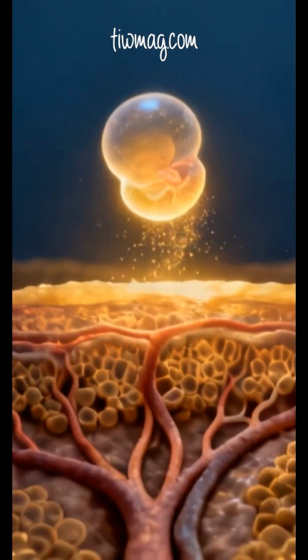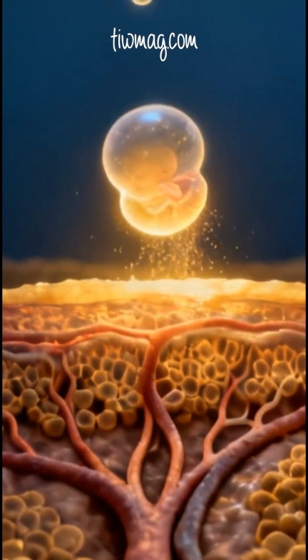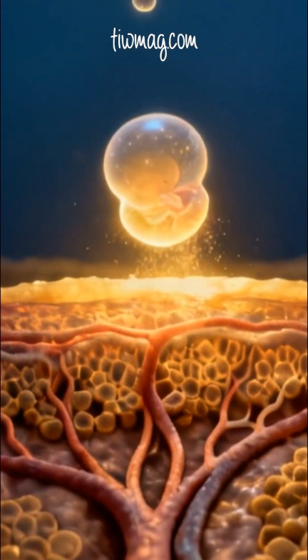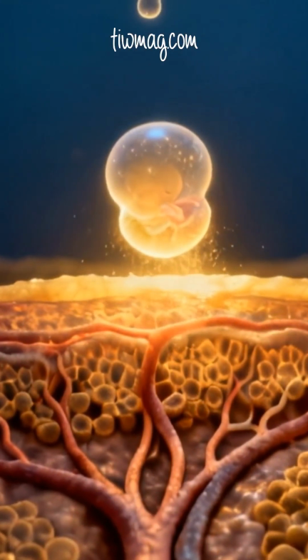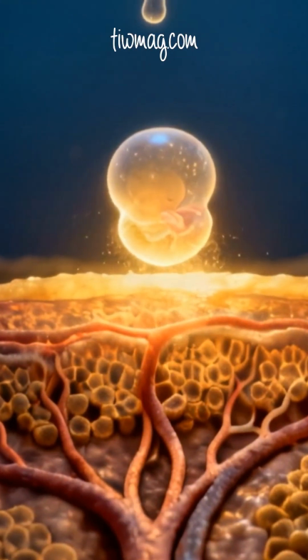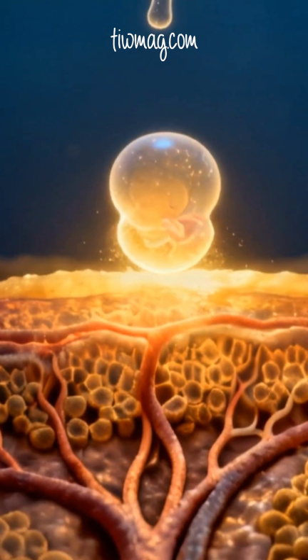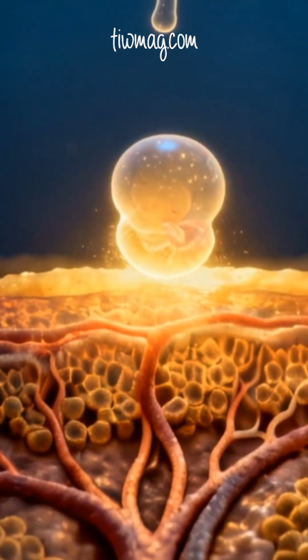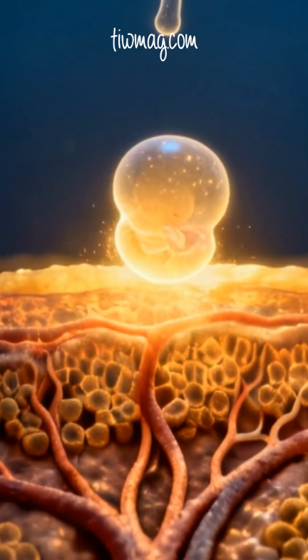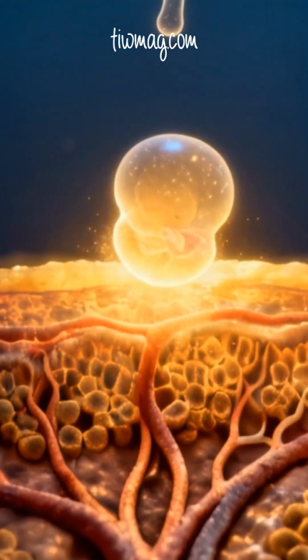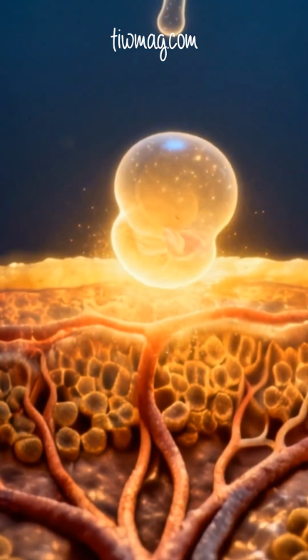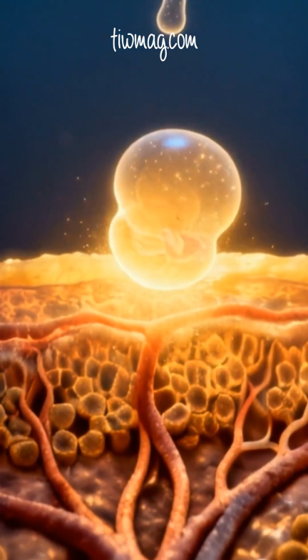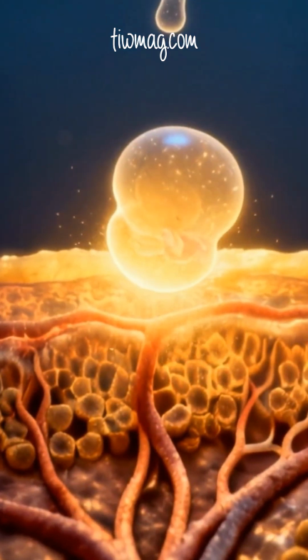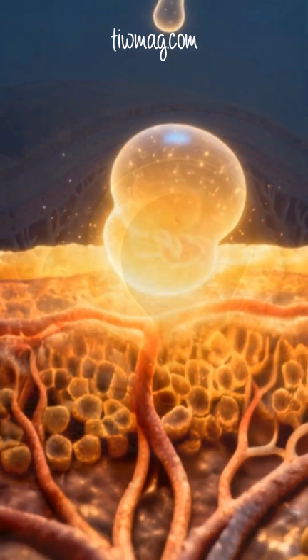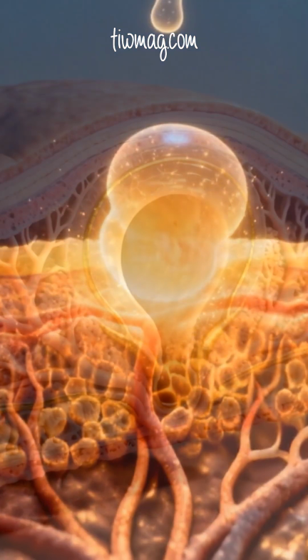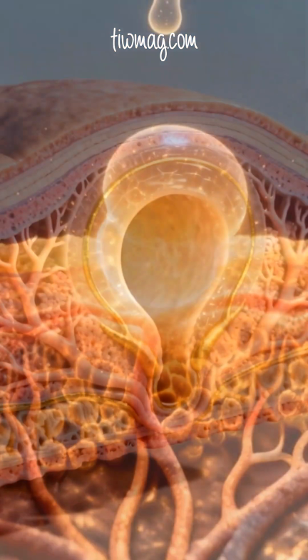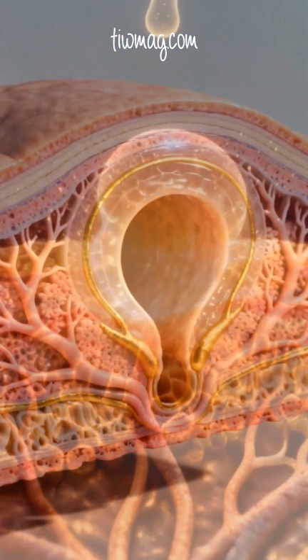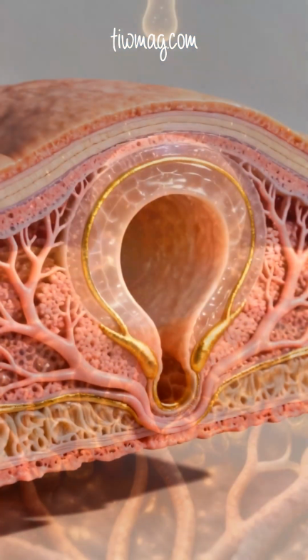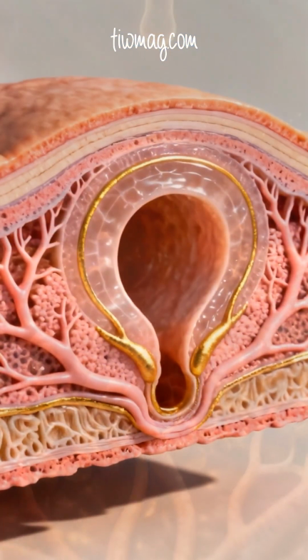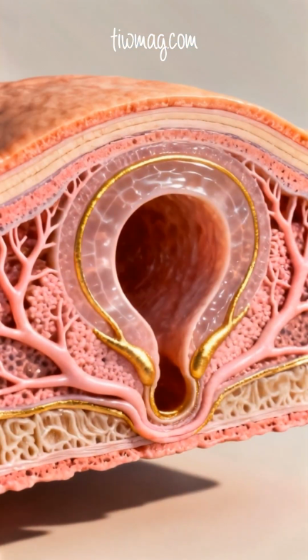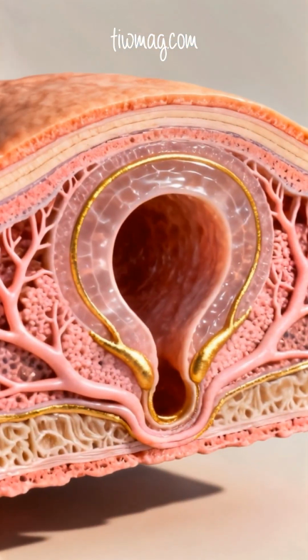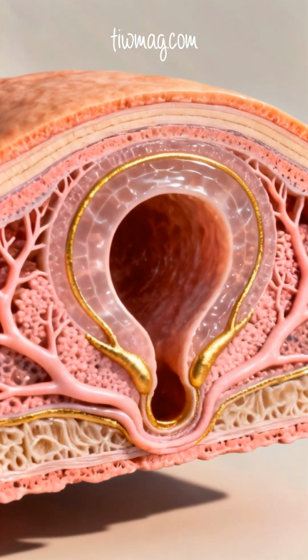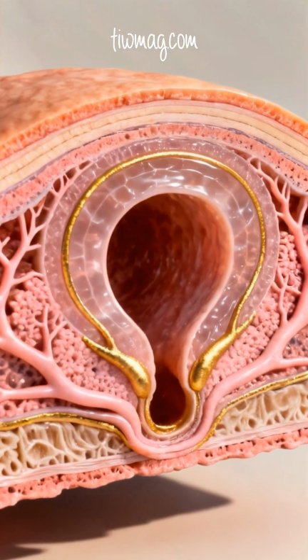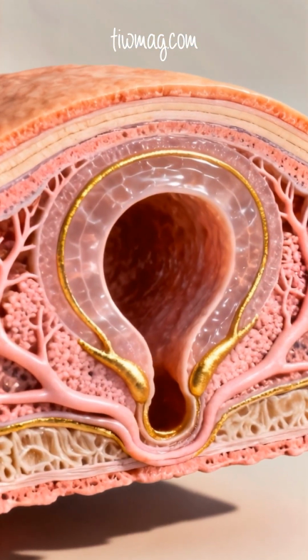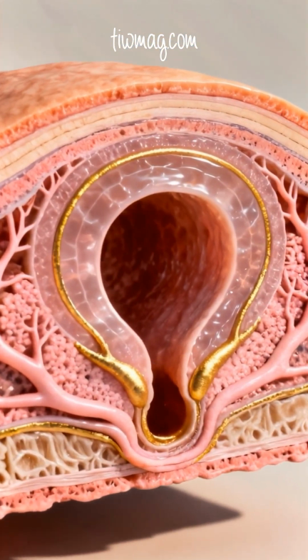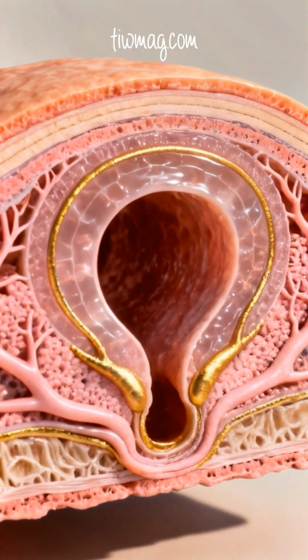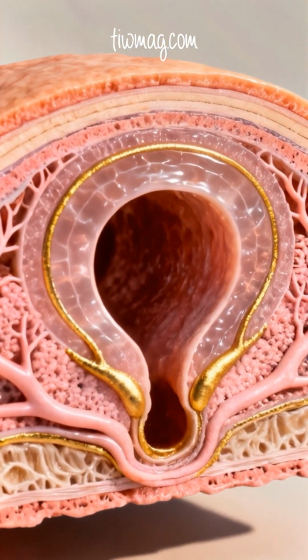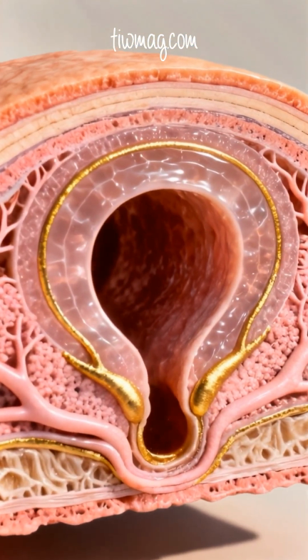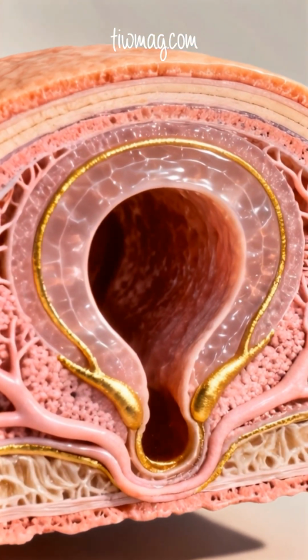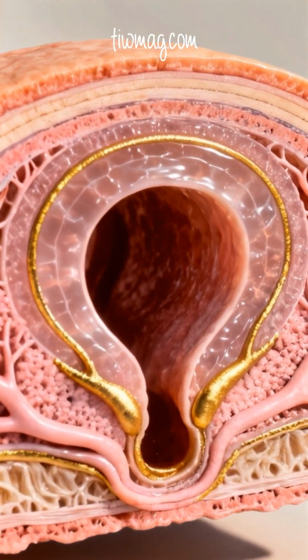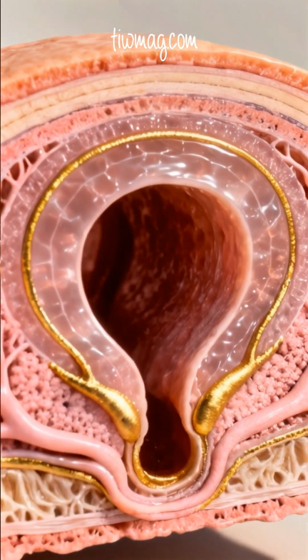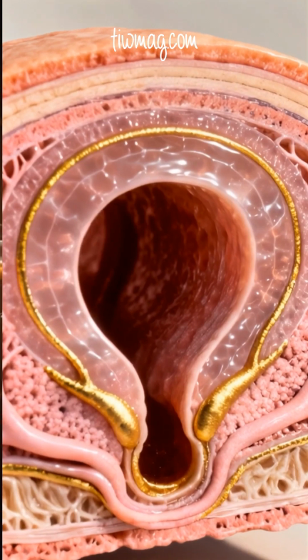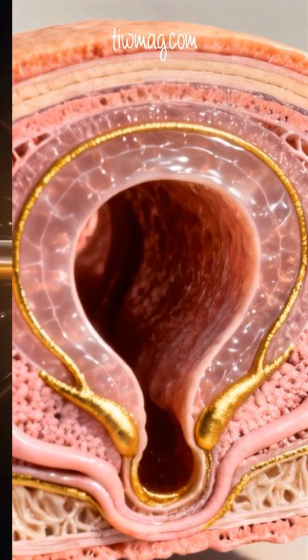The final passage is the intramural segment, which travels through the uterine wall and releases the embryo into the uterus at exactly the right time.